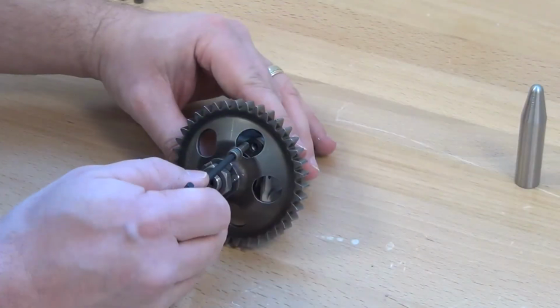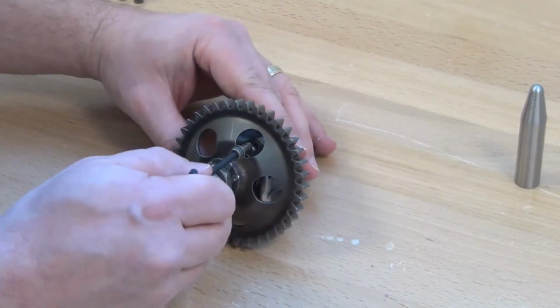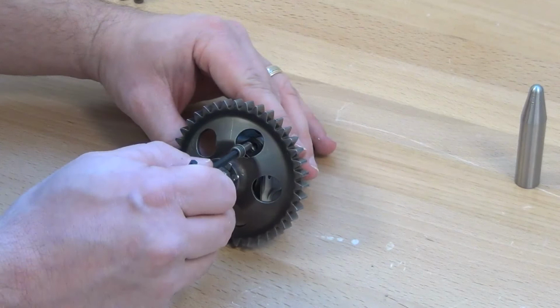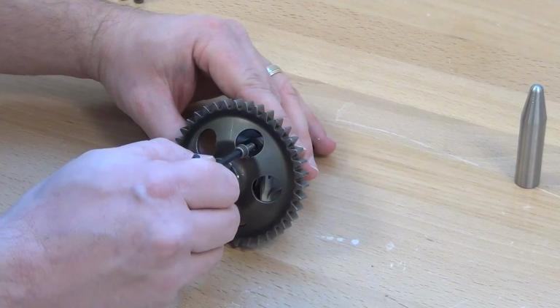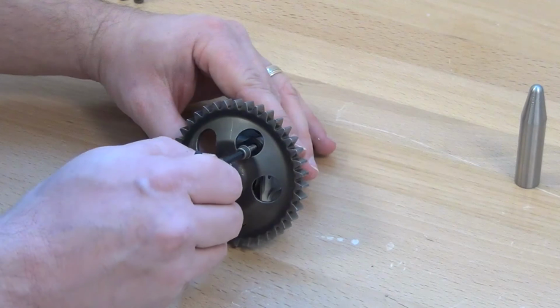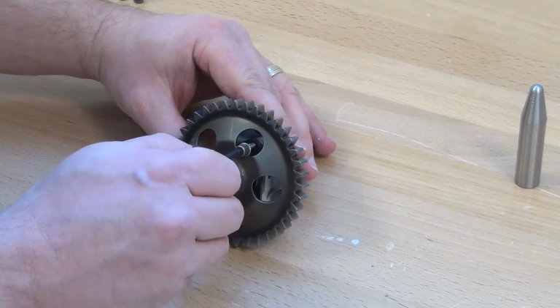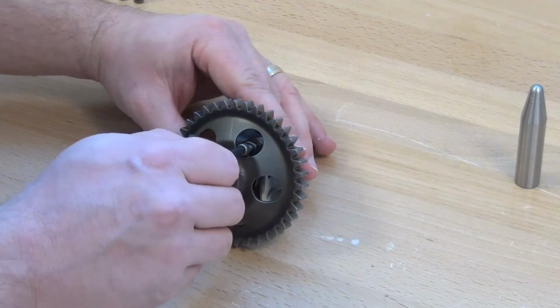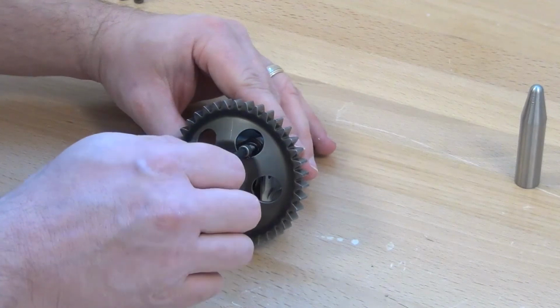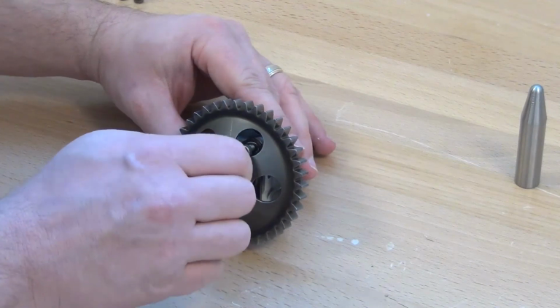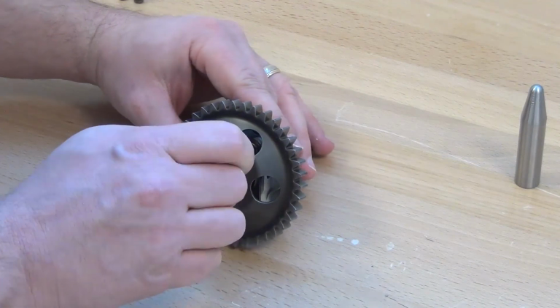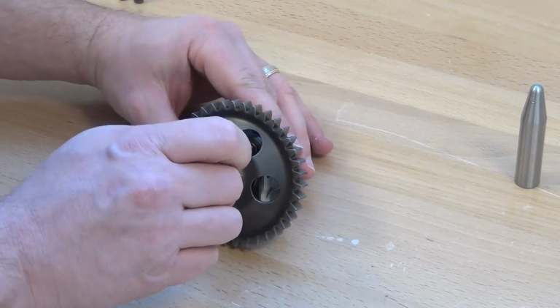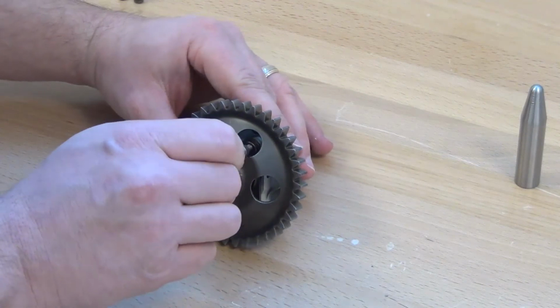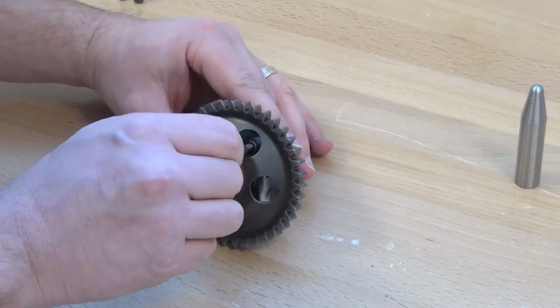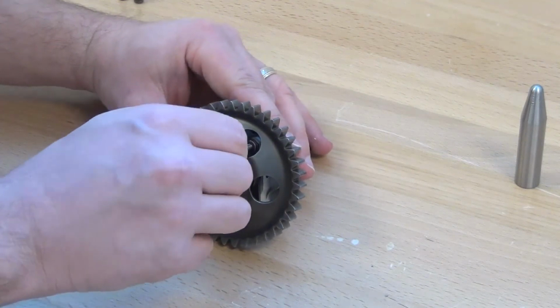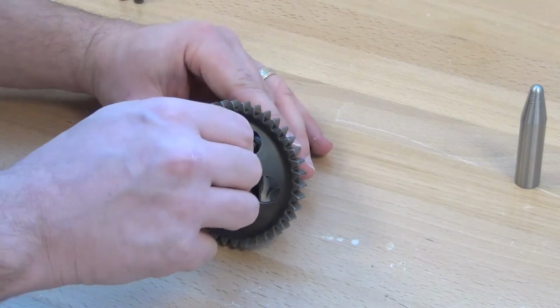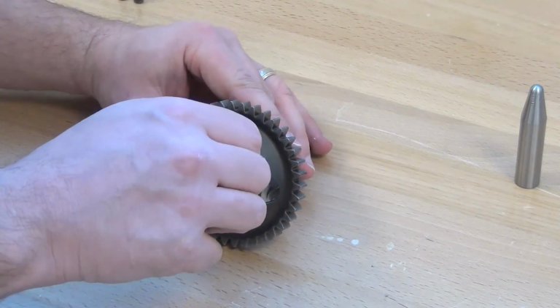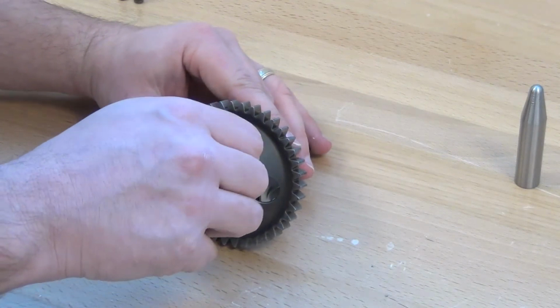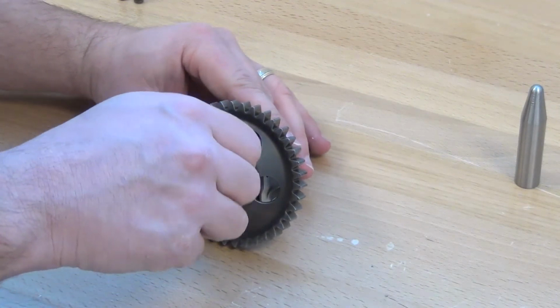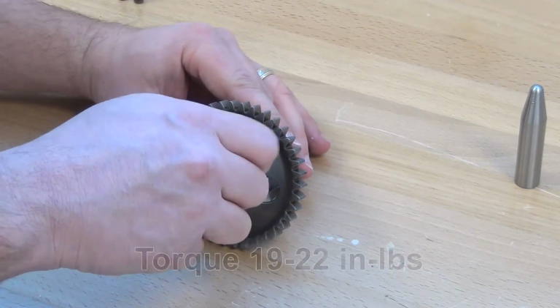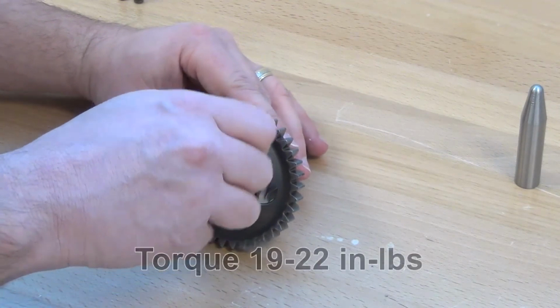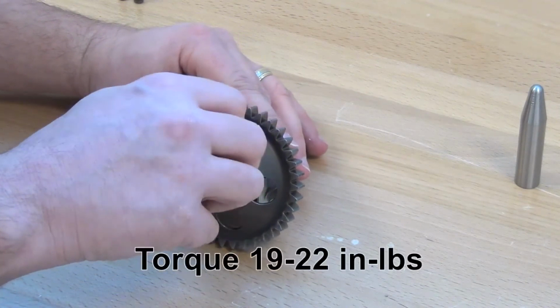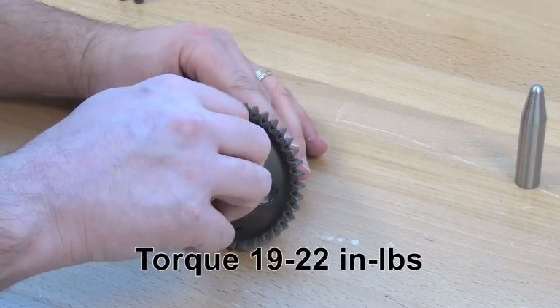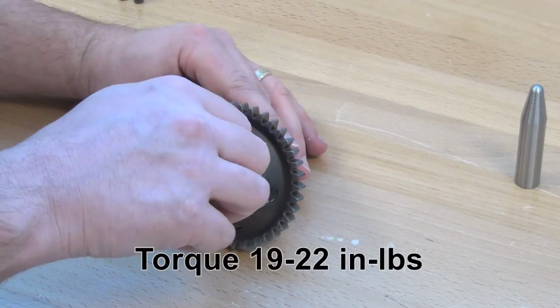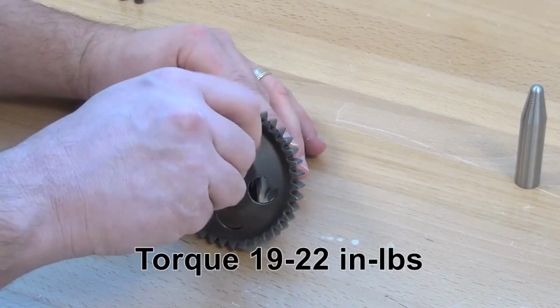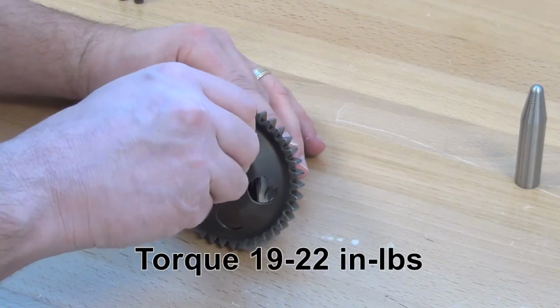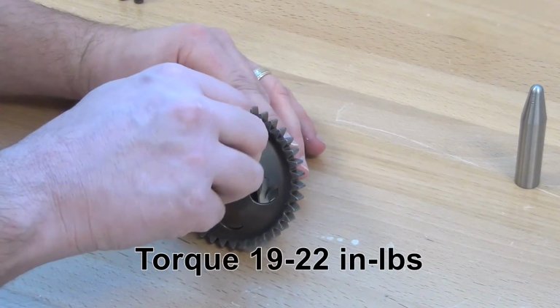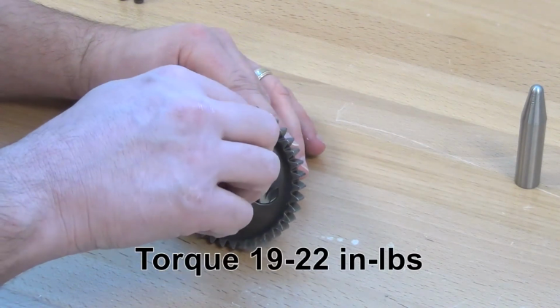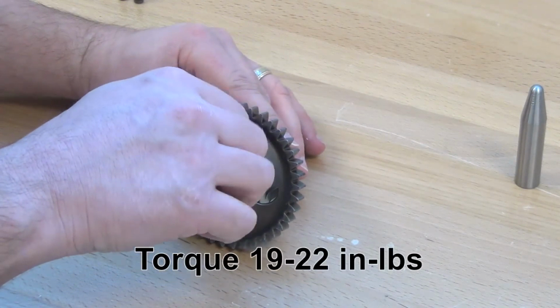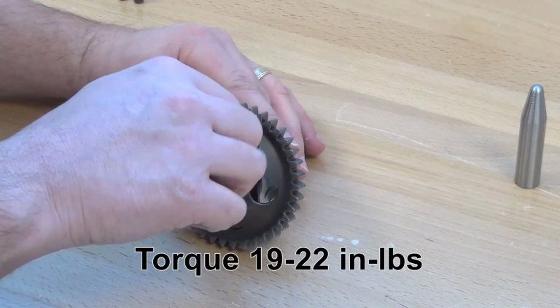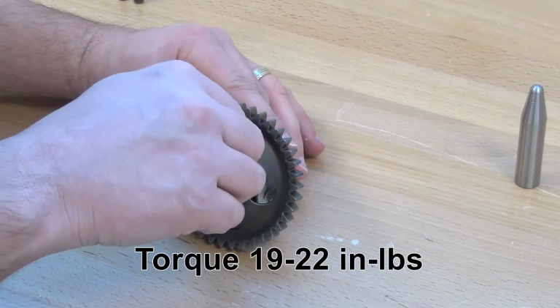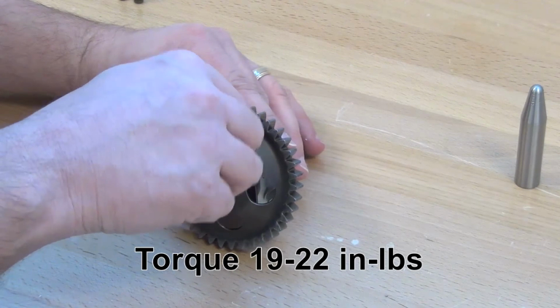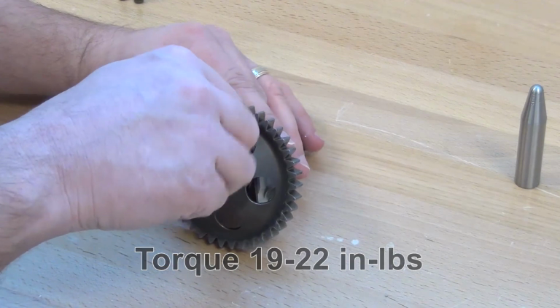Attach the cover assembly to the gear shaft using the three screws with the washers. Torque to 19 to 22 inch pounds.